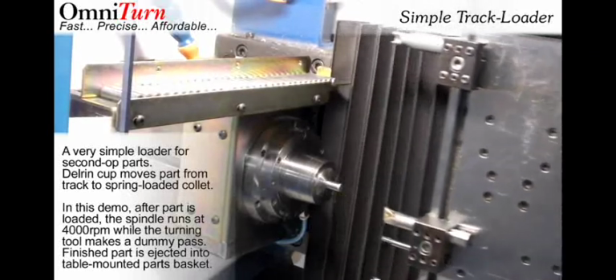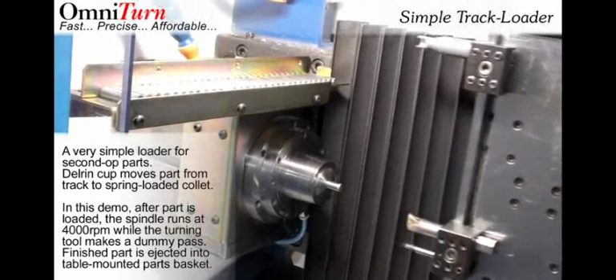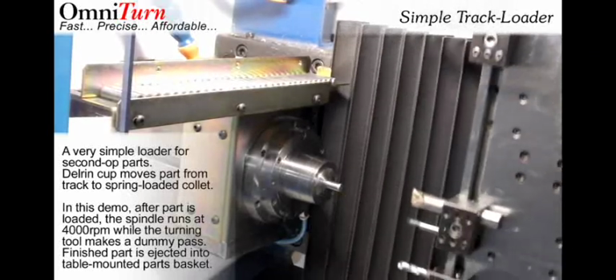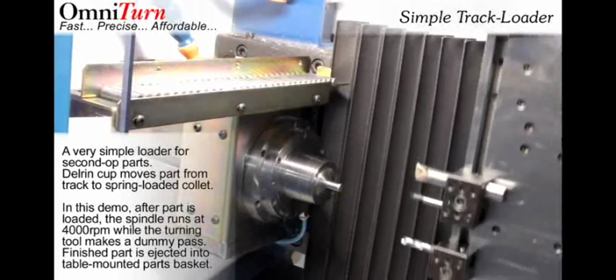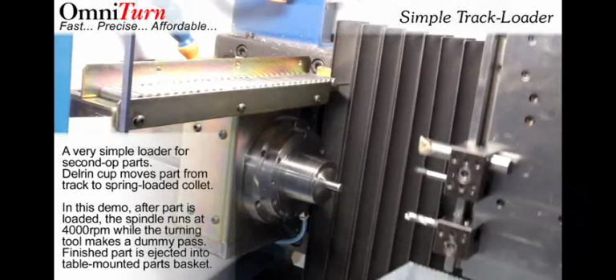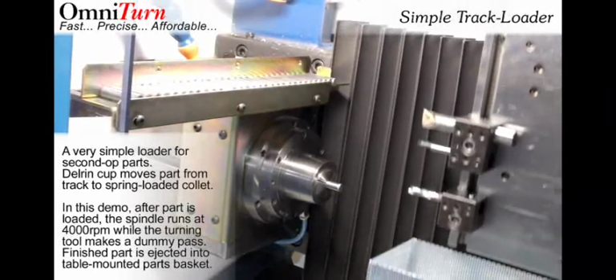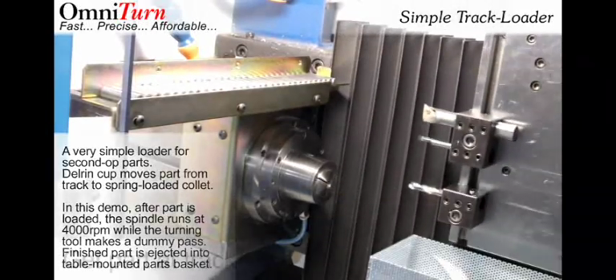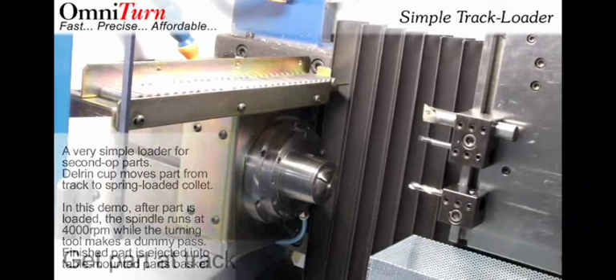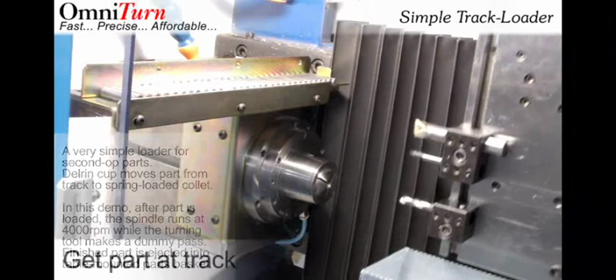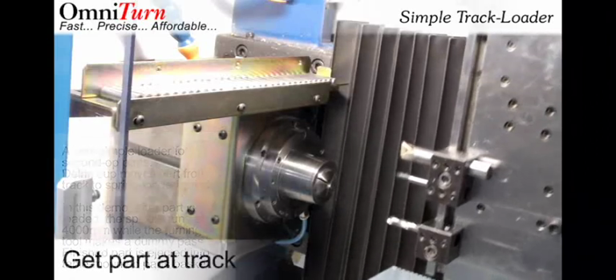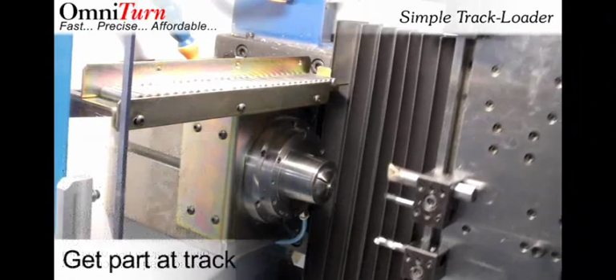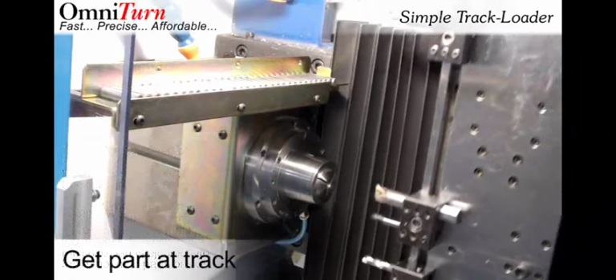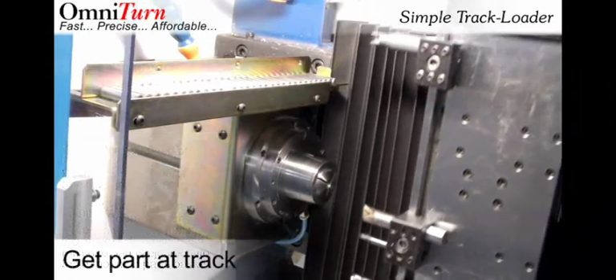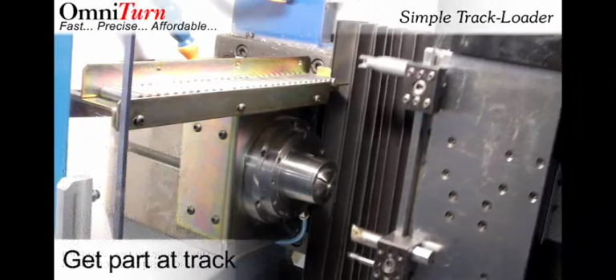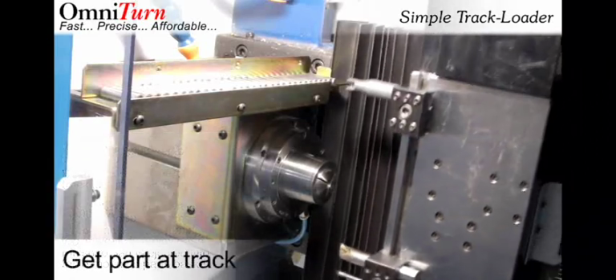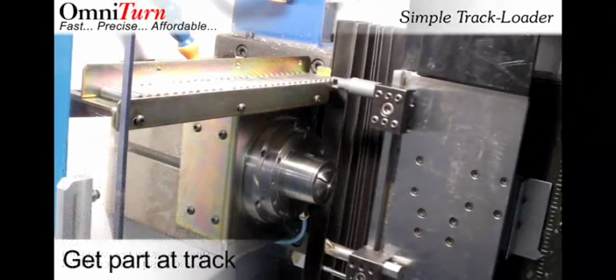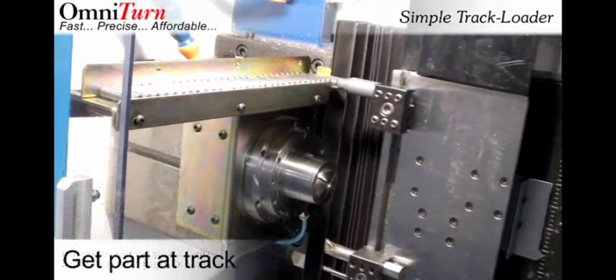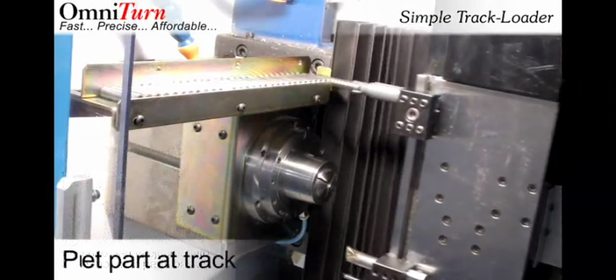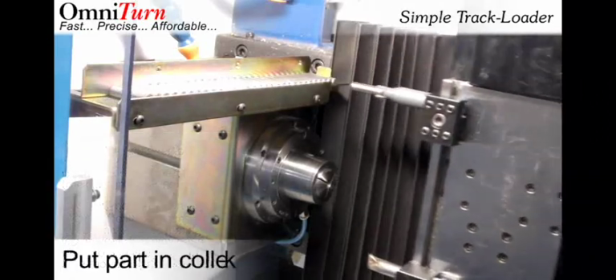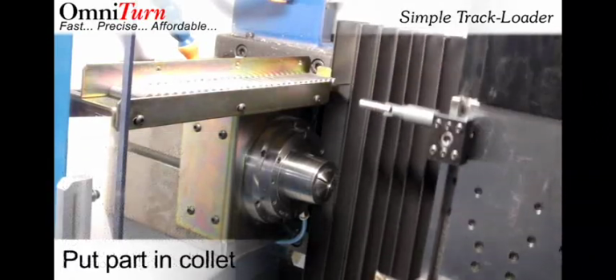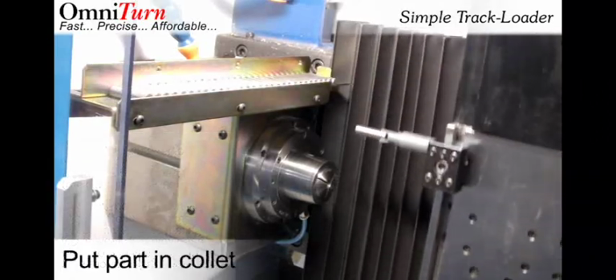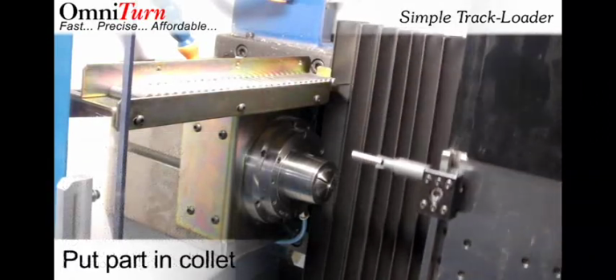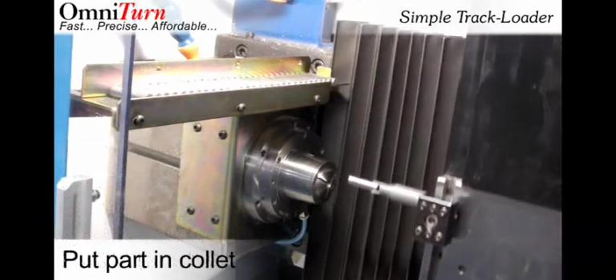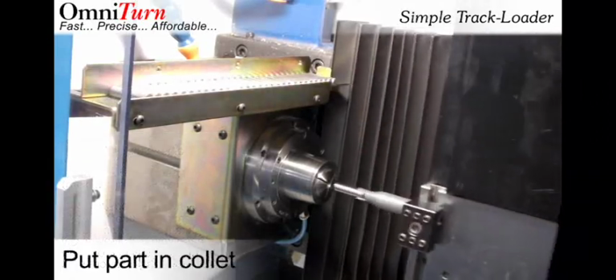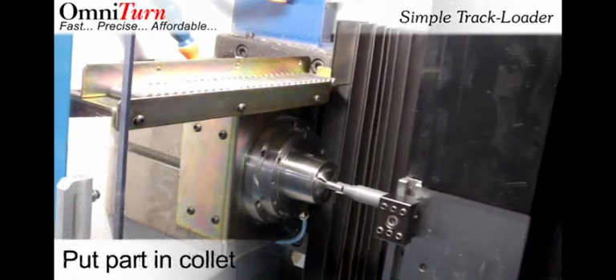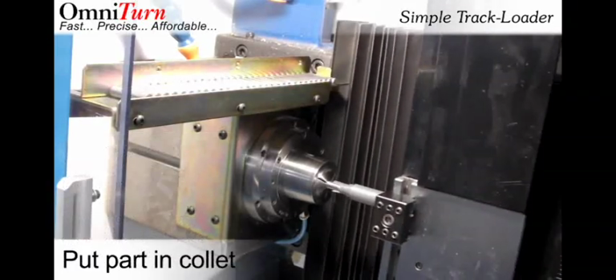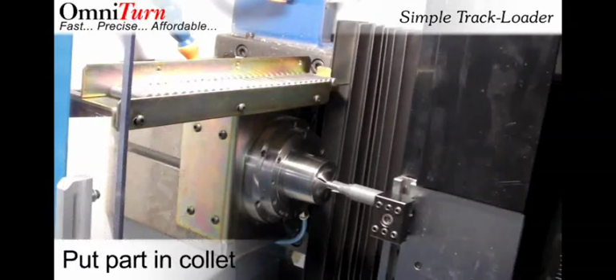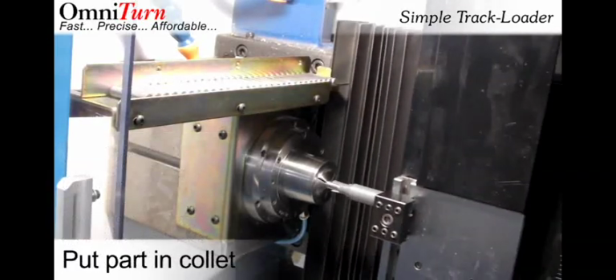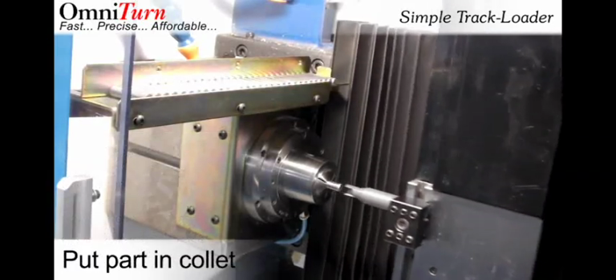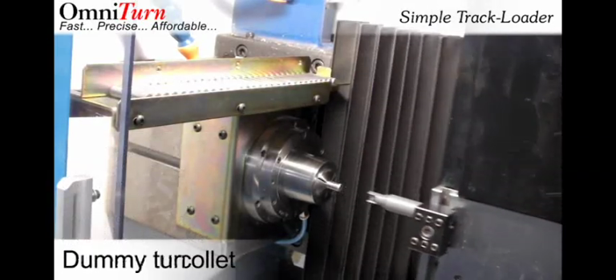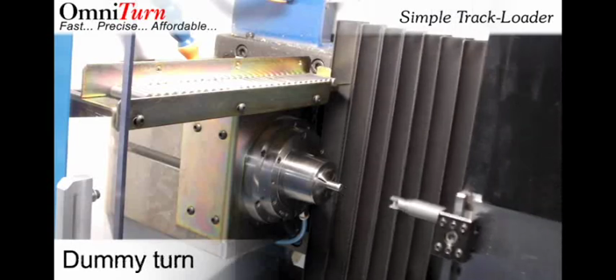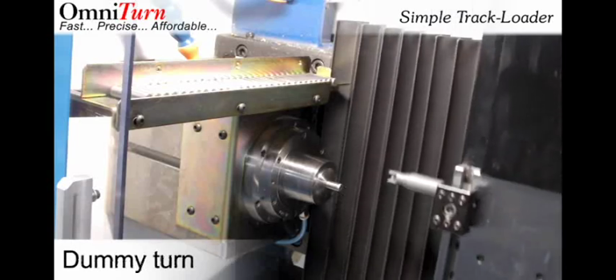A Dilleran cup moves the part from track to collet. In this demo, a dummy pass represents machining.